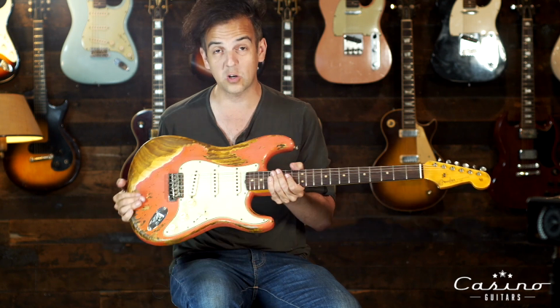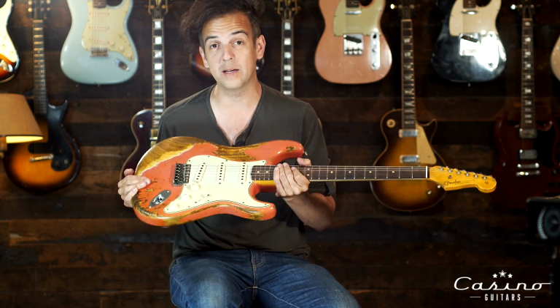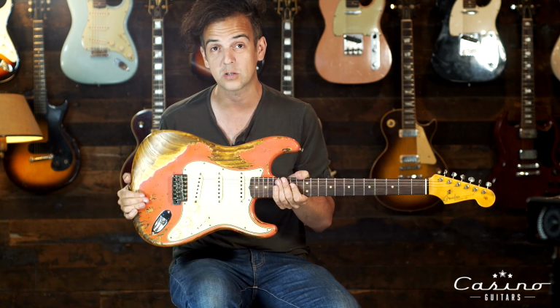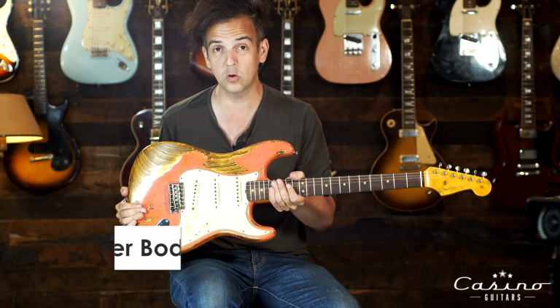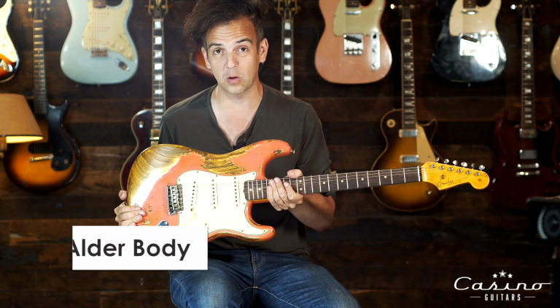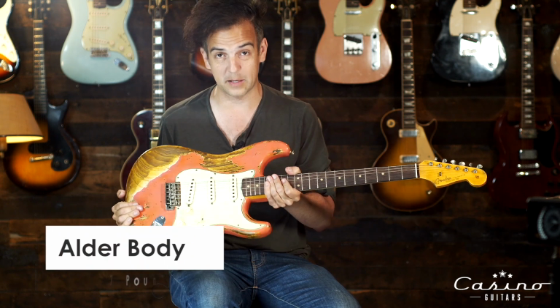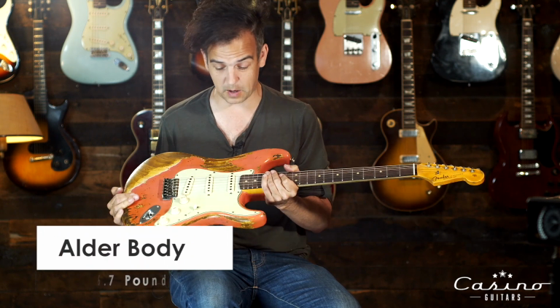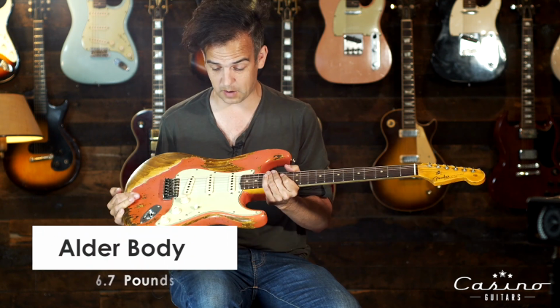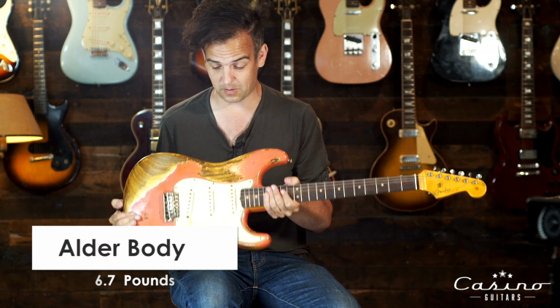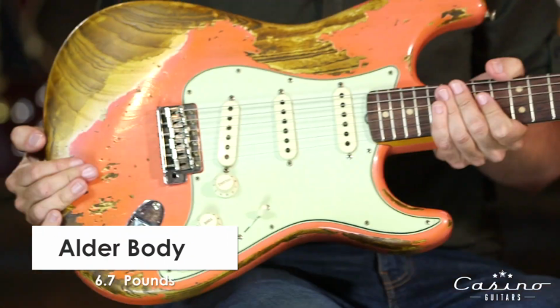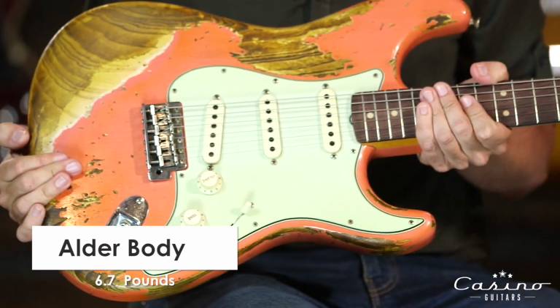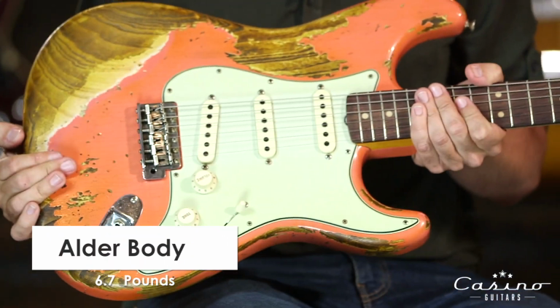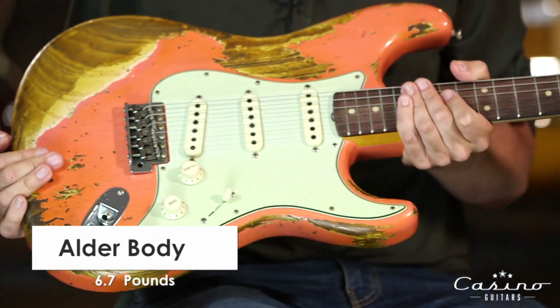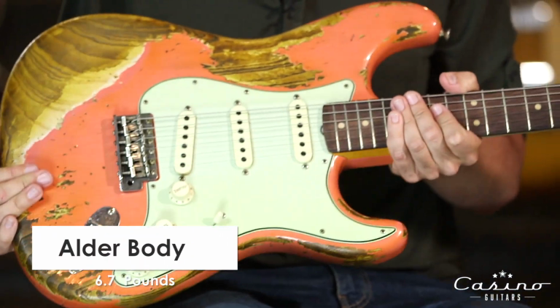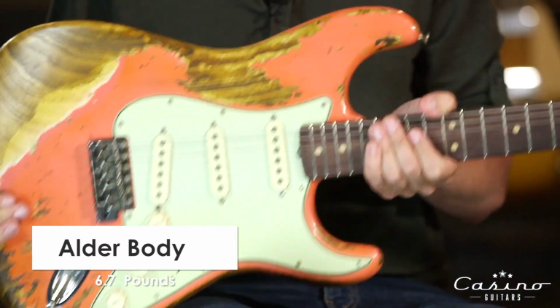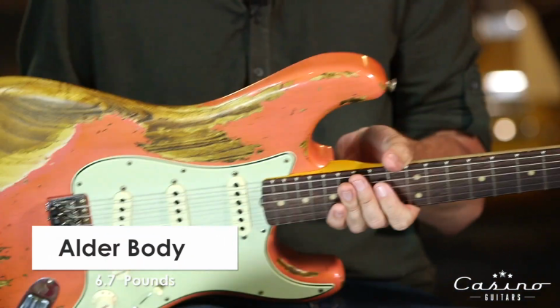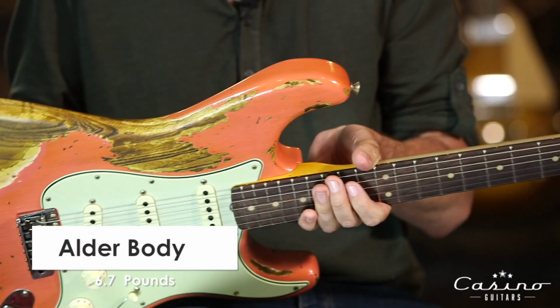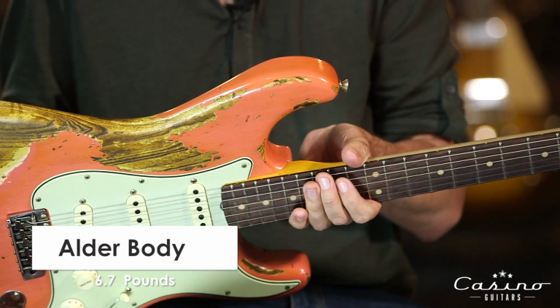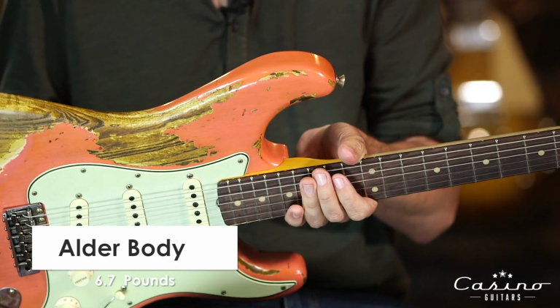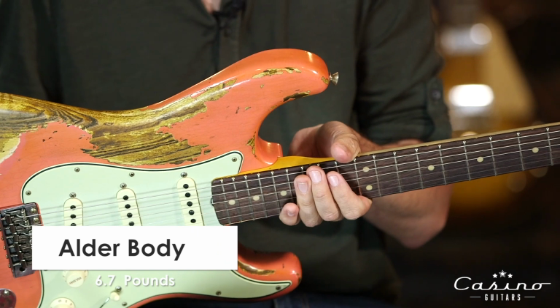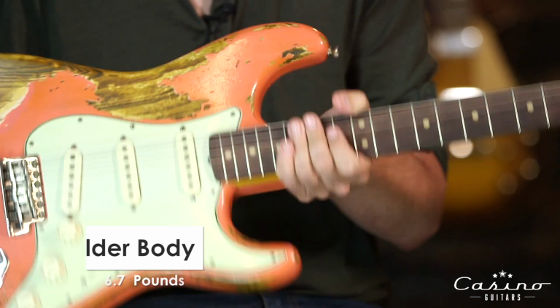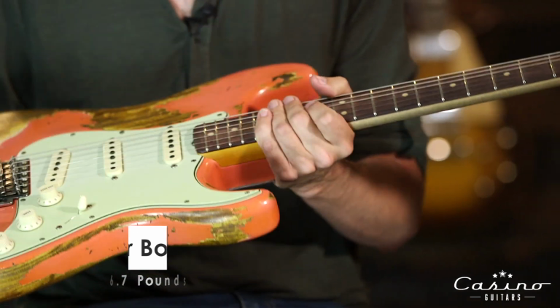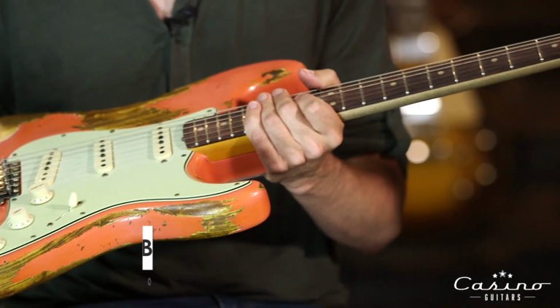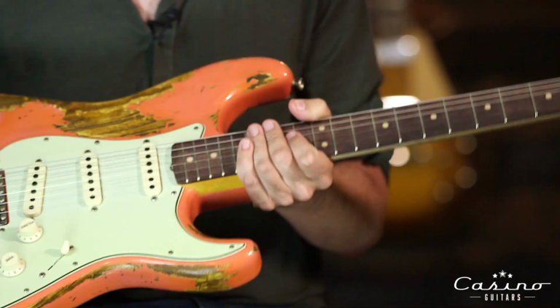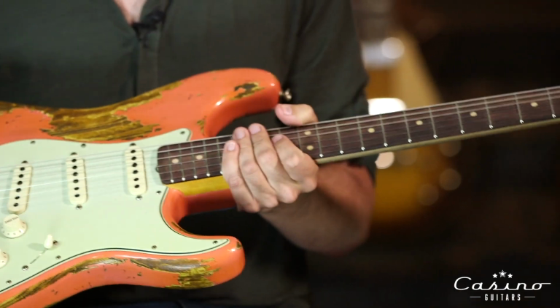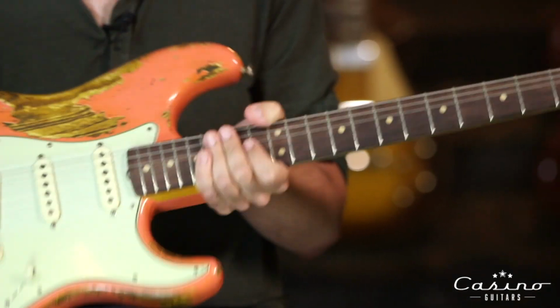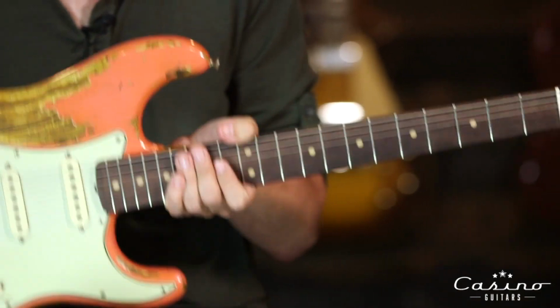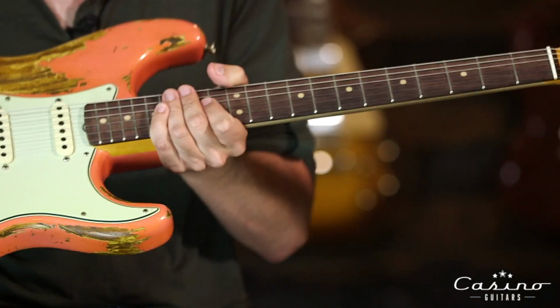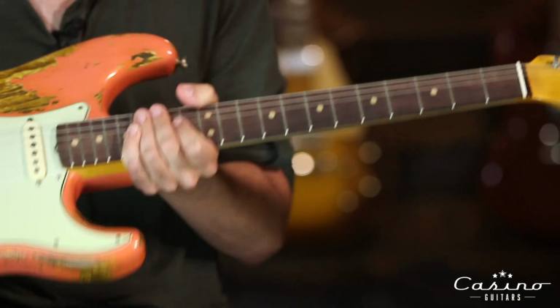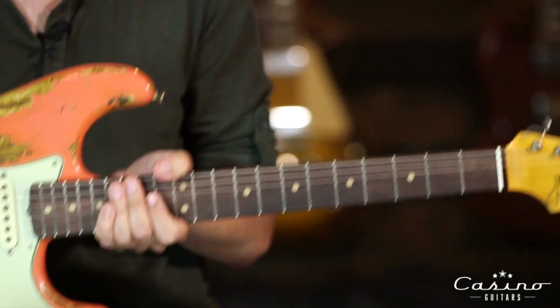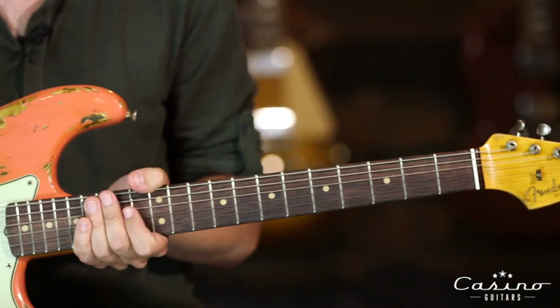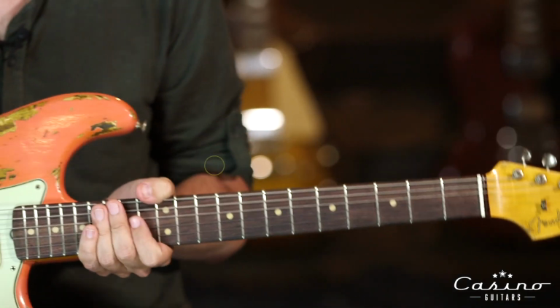This guitar is super light. It's probably coming in around 6.7 pounds — somewhere in that ballpark, below seven pounds. It's light. I picked it up and I was like, whoa.